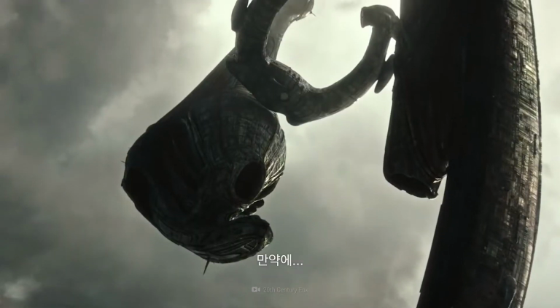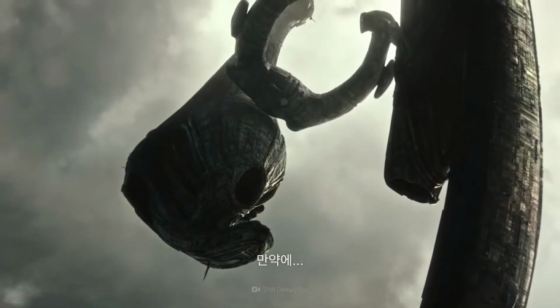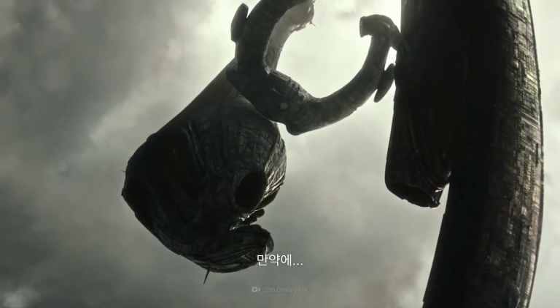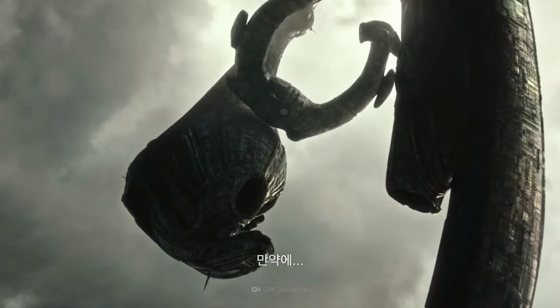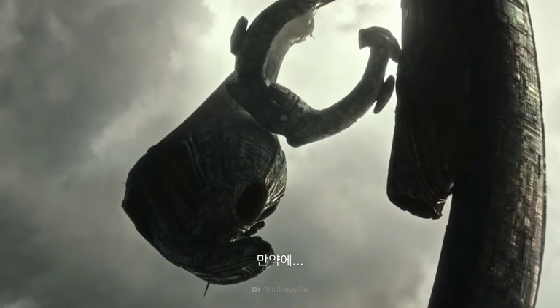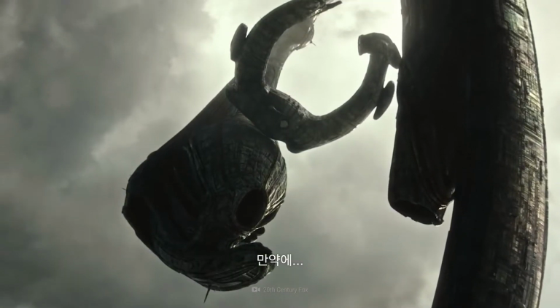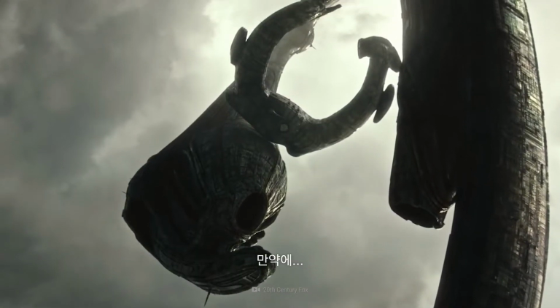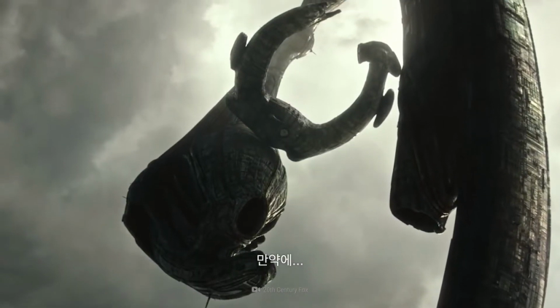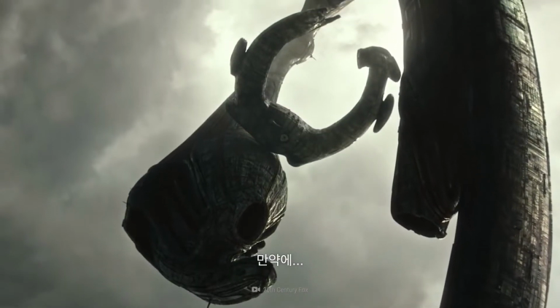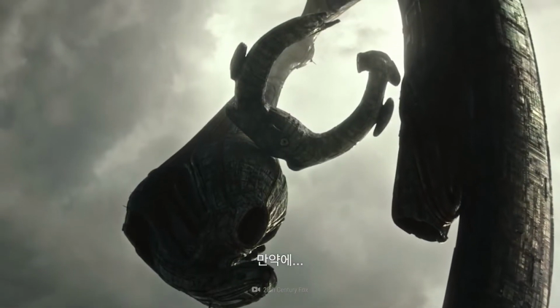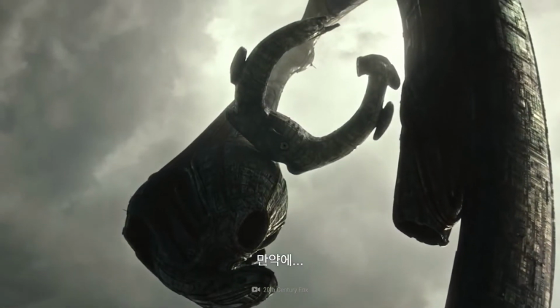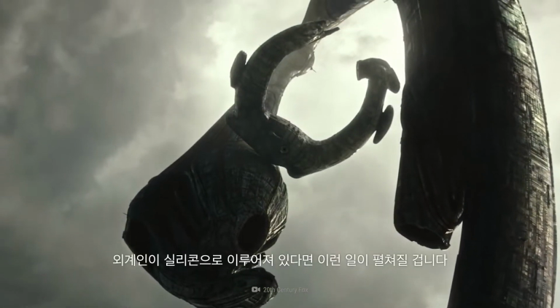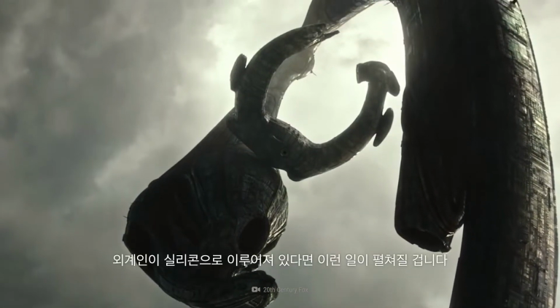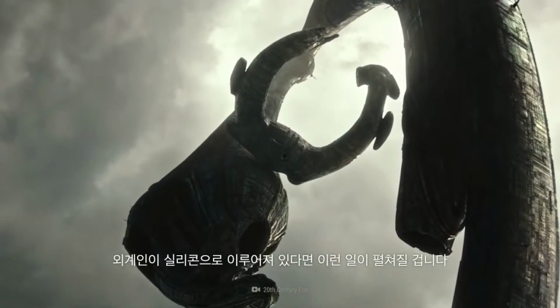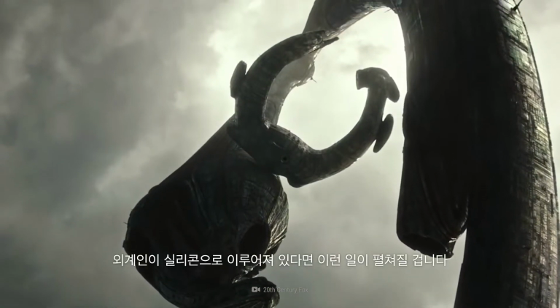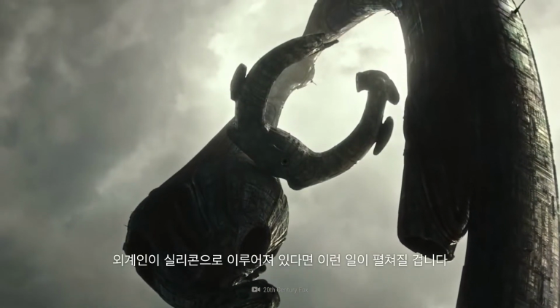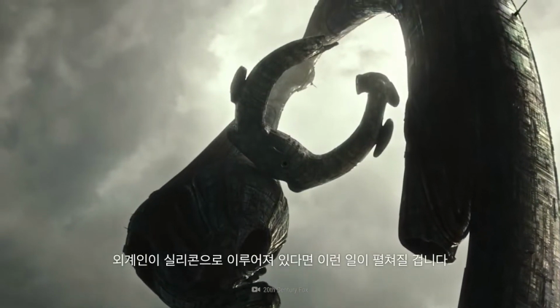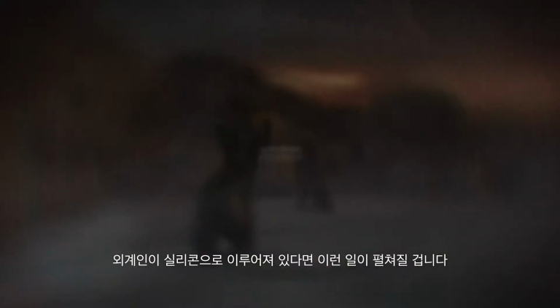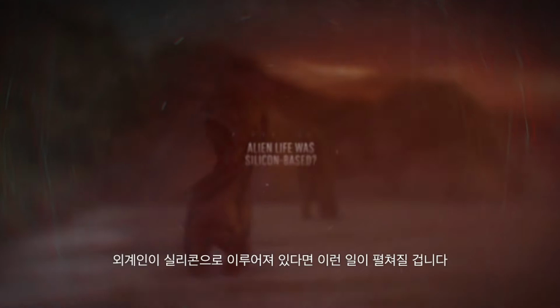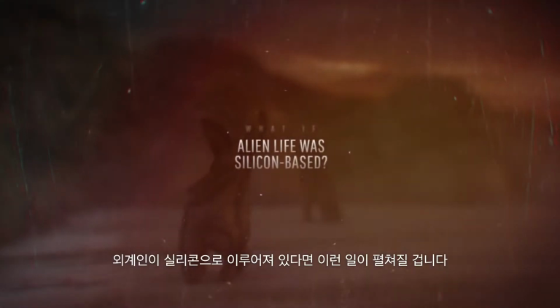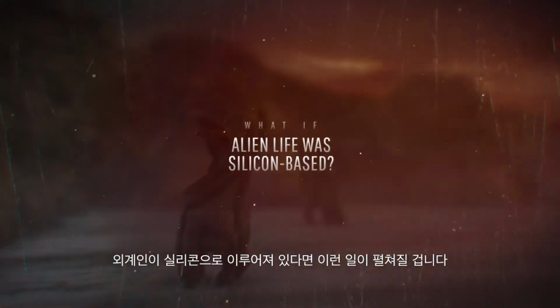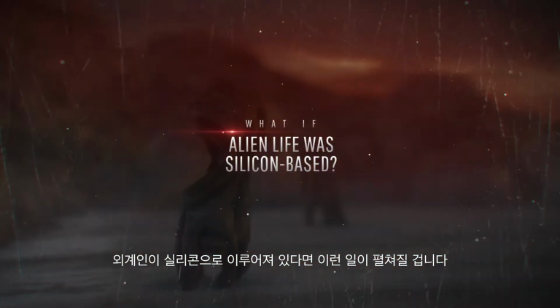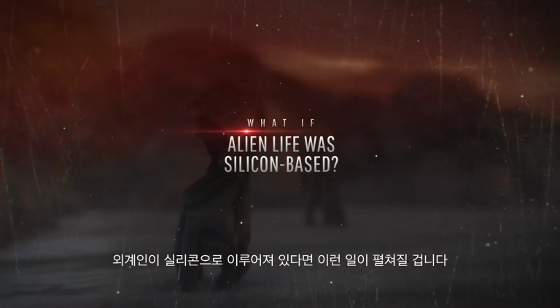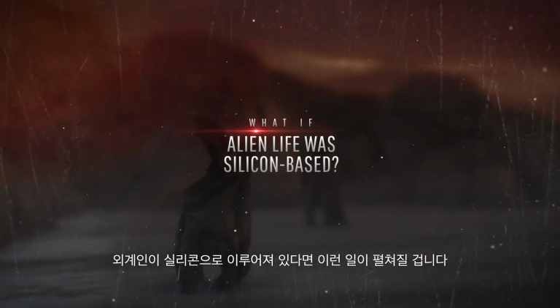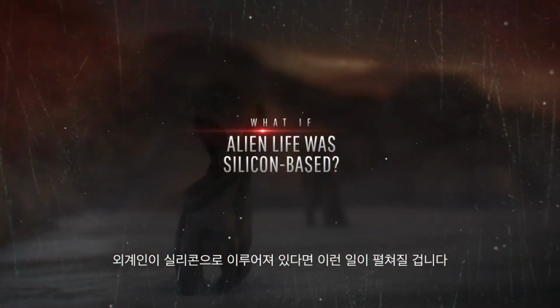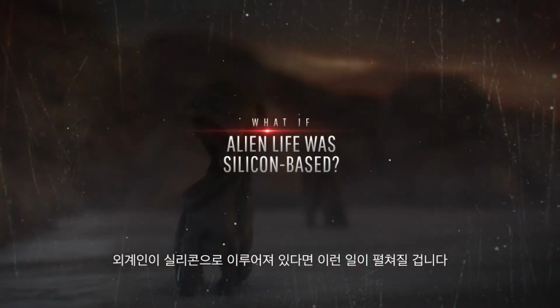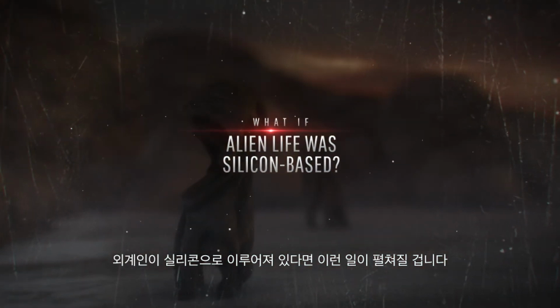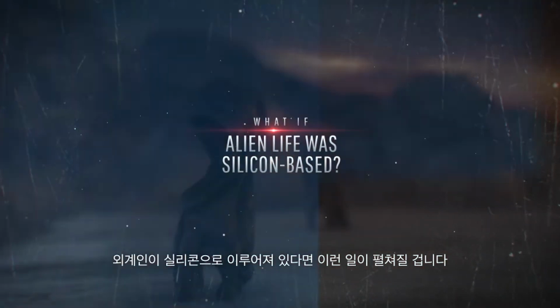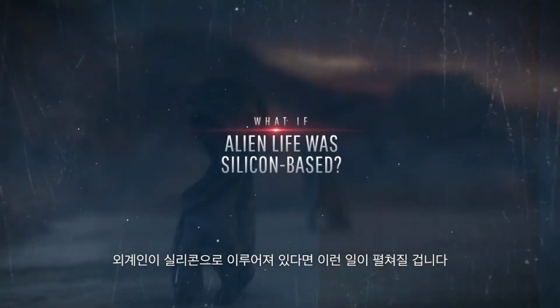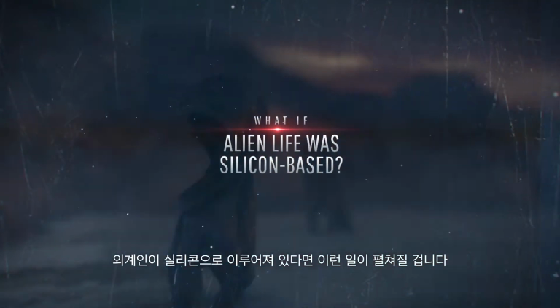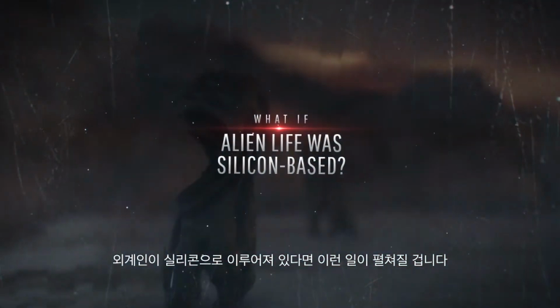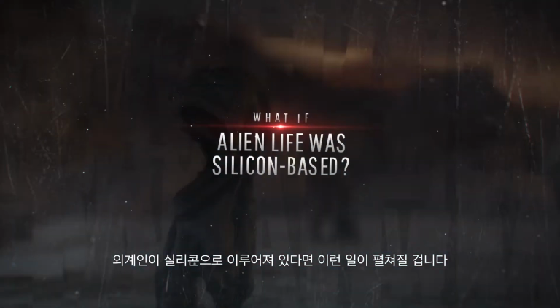This is What If. And here's what would happen if alien life was silicon-based.